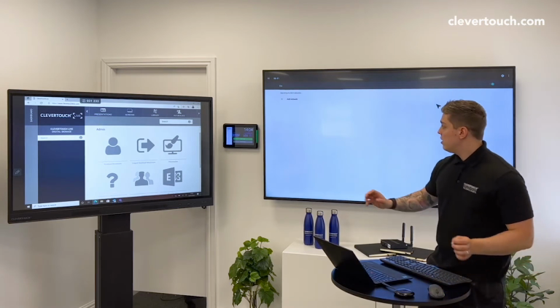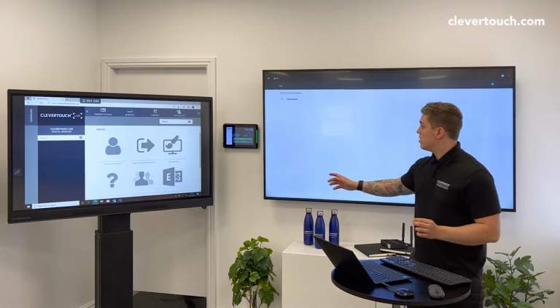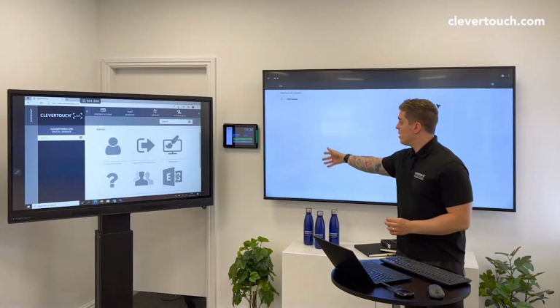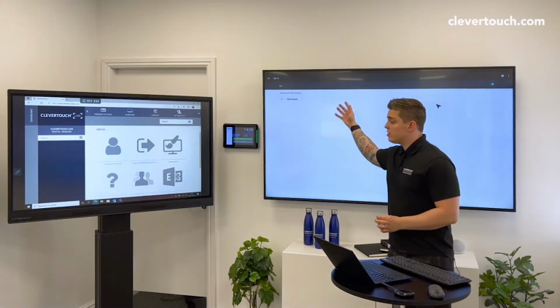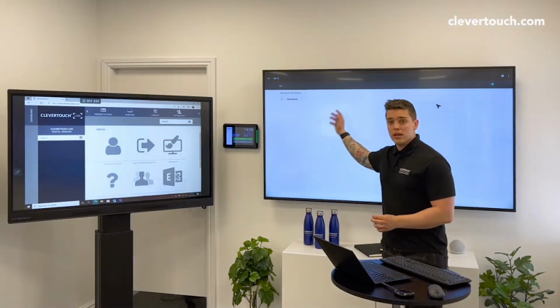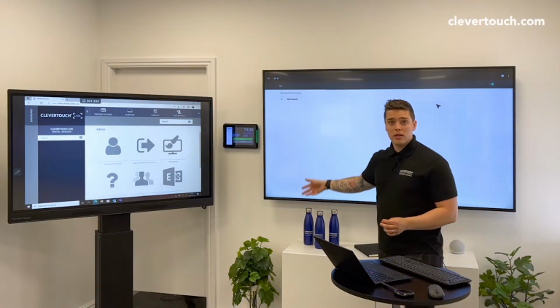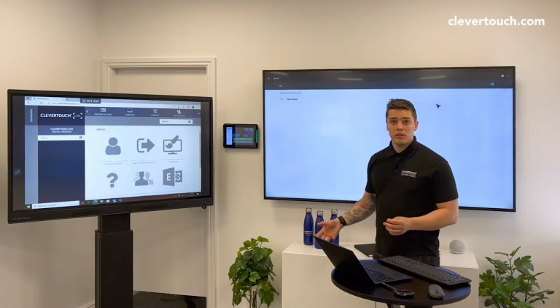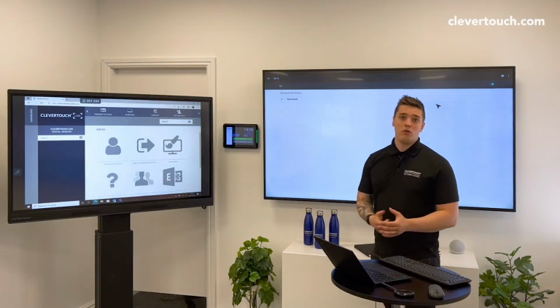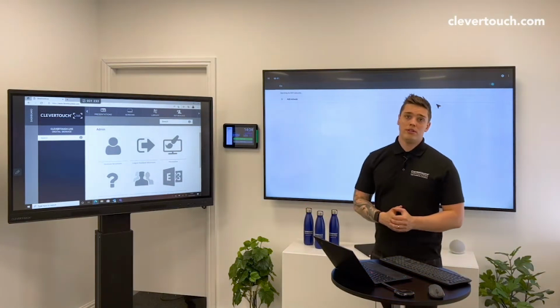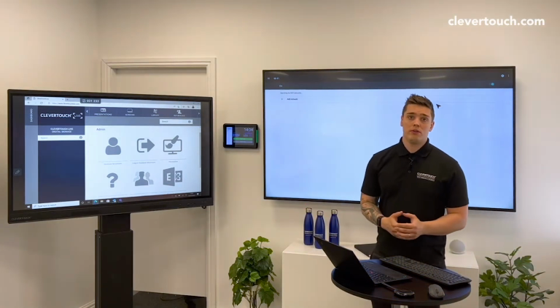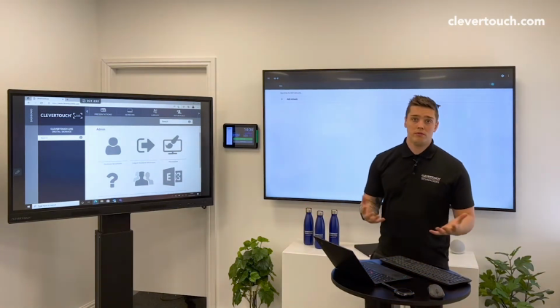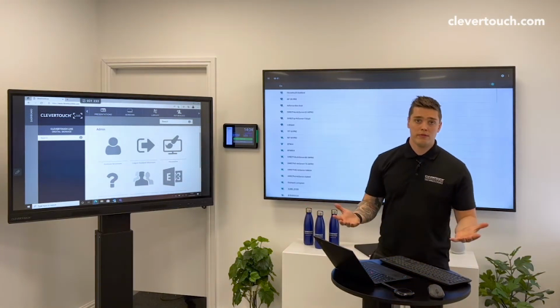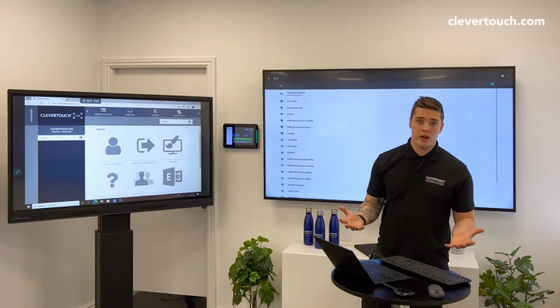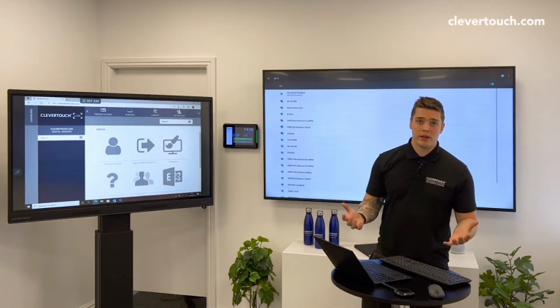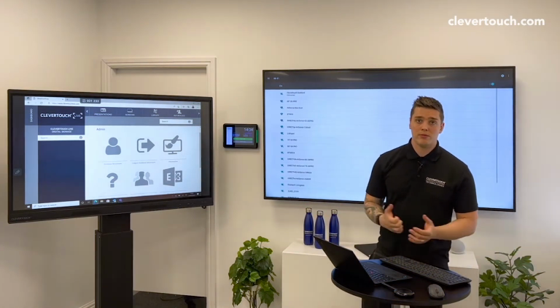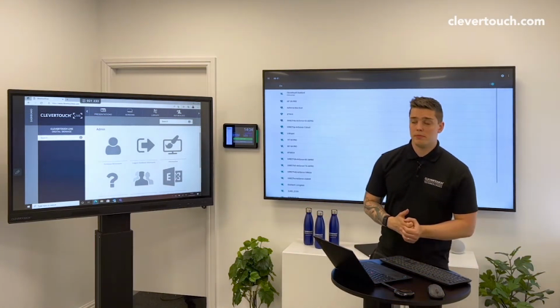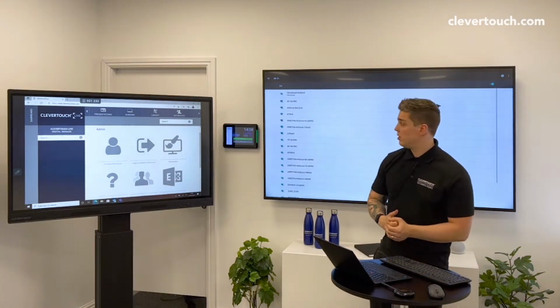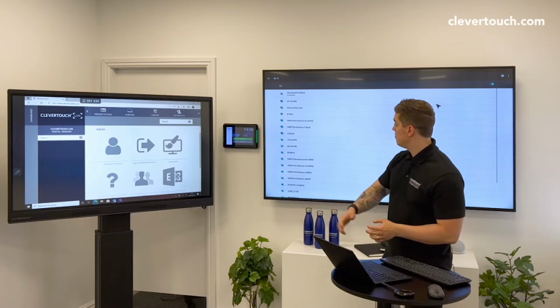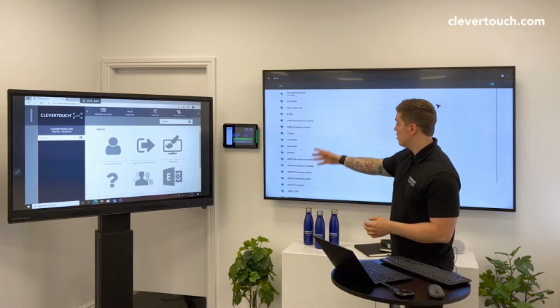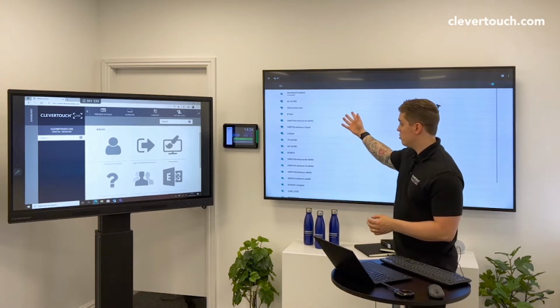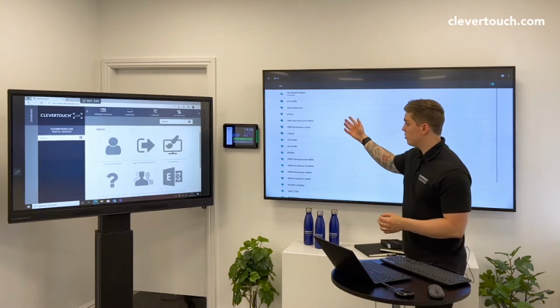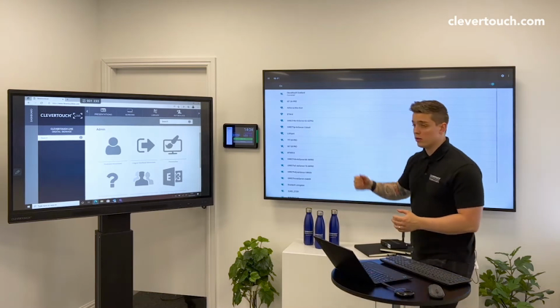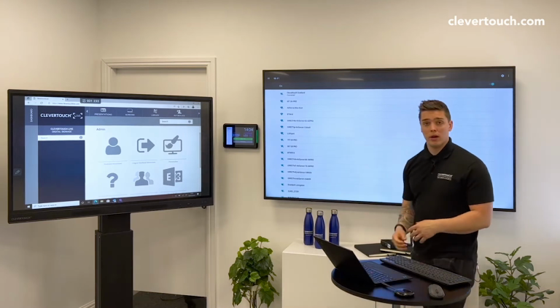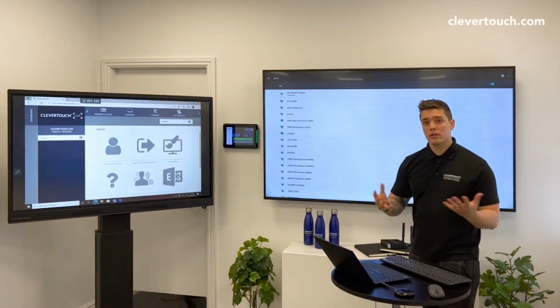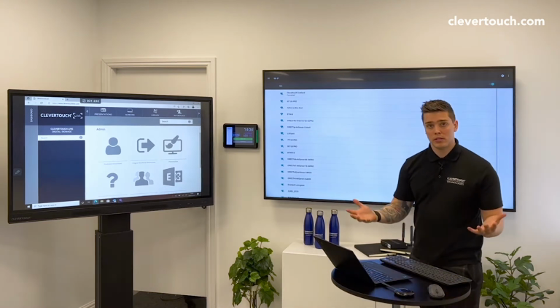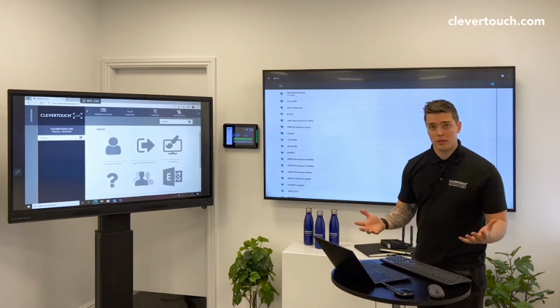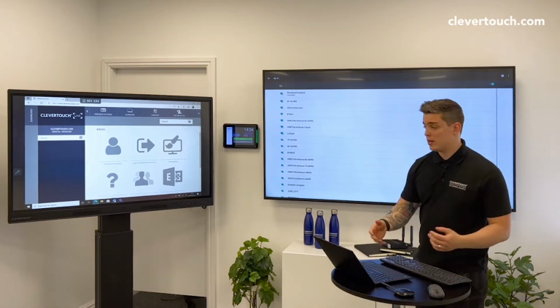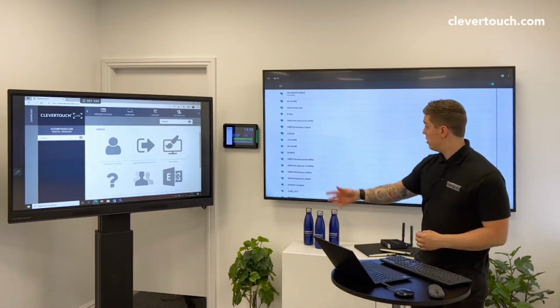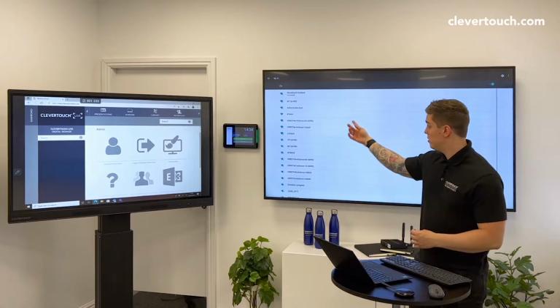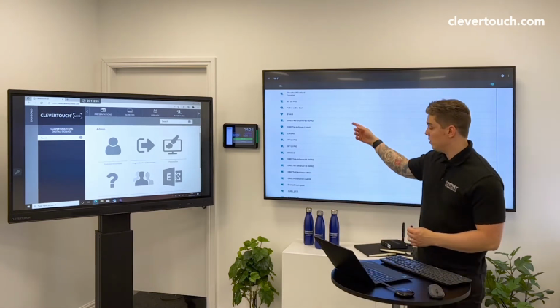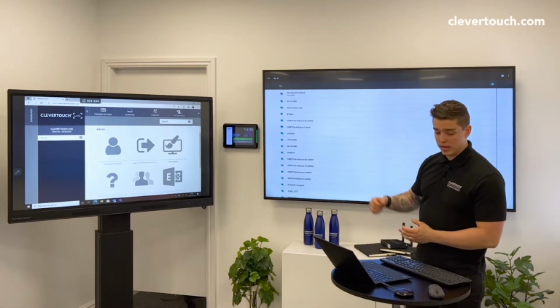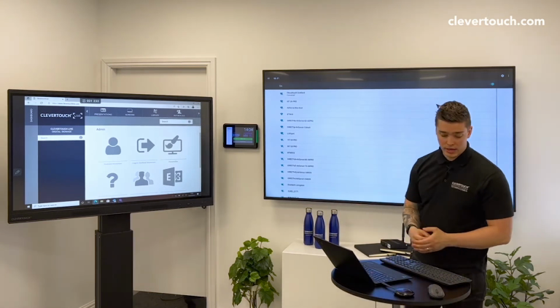You'll then see the whole list of your different Wi-Fi accounts in the building. Choose the one that's going to work, type in the password, and it'll say connected.